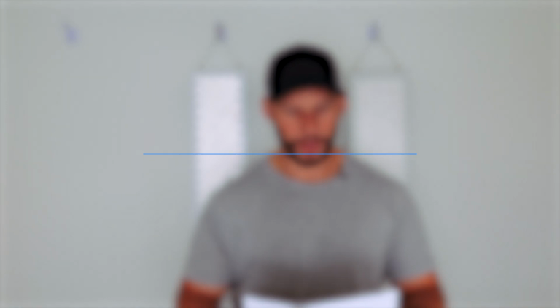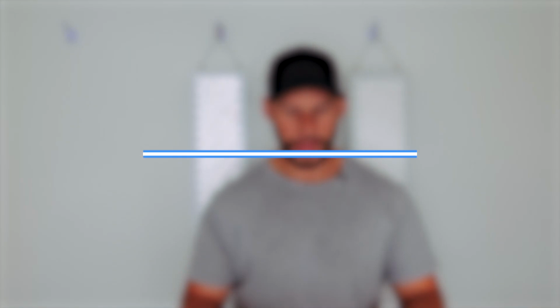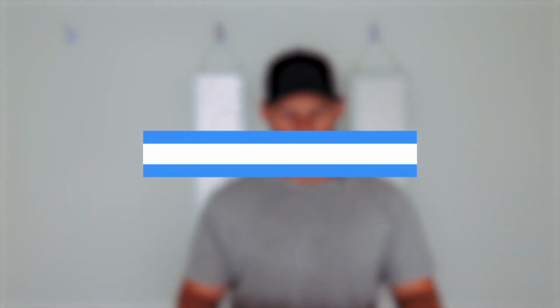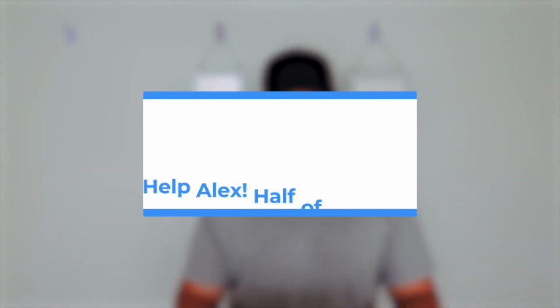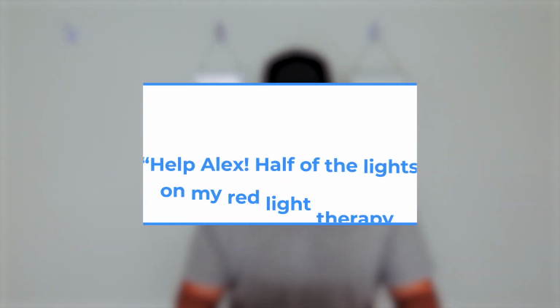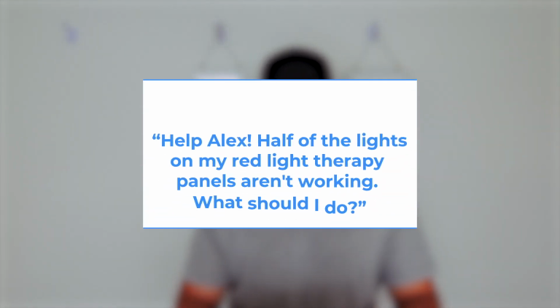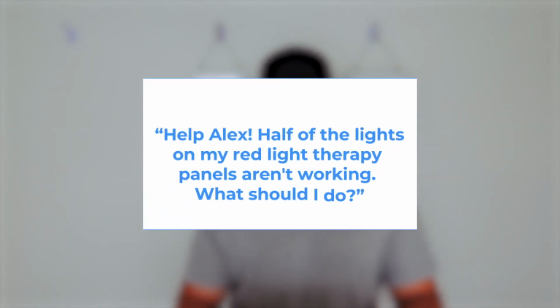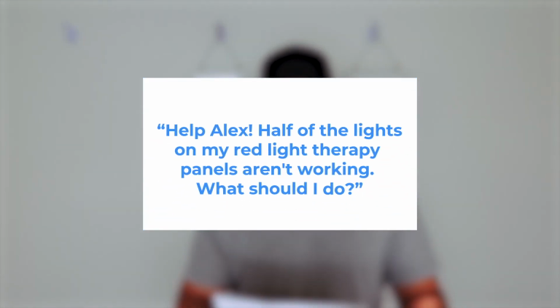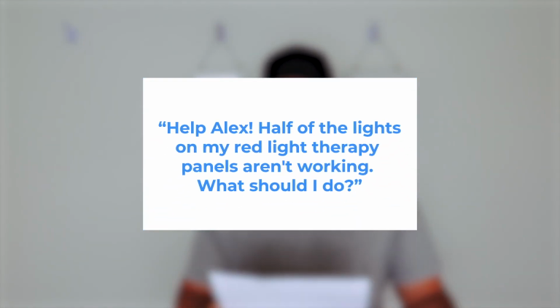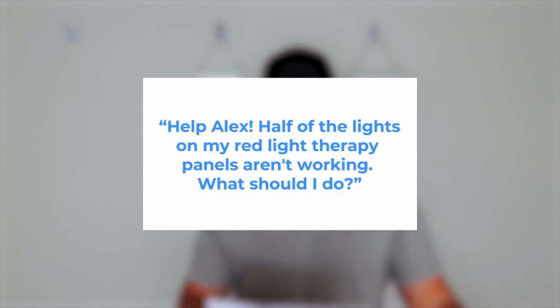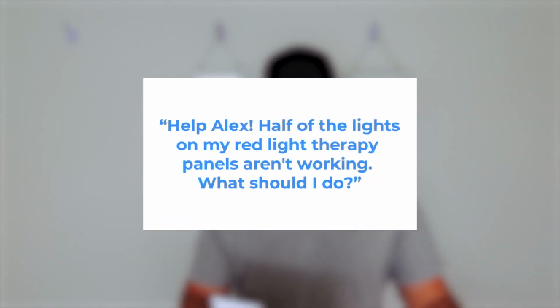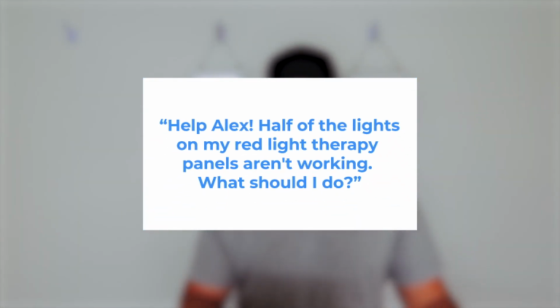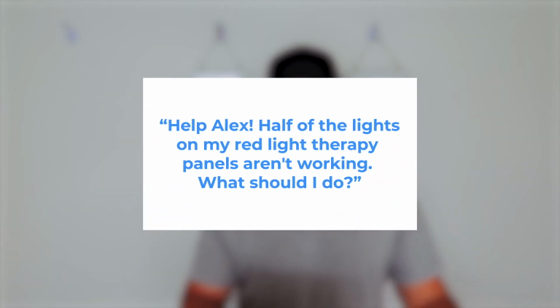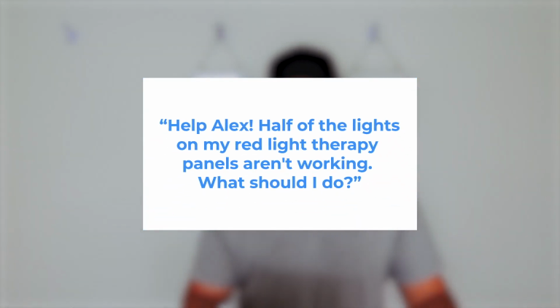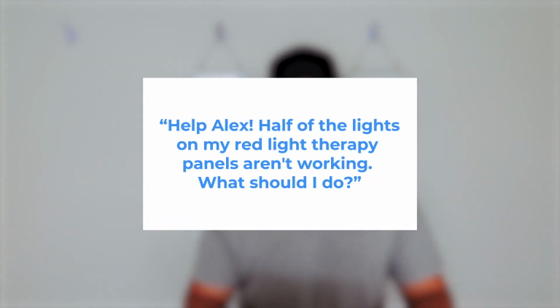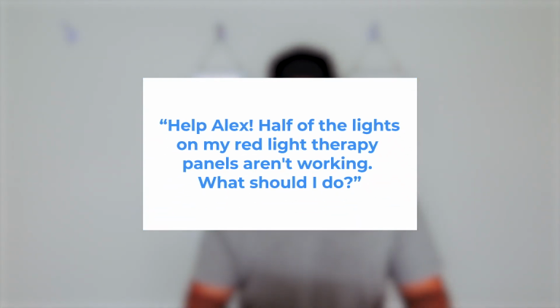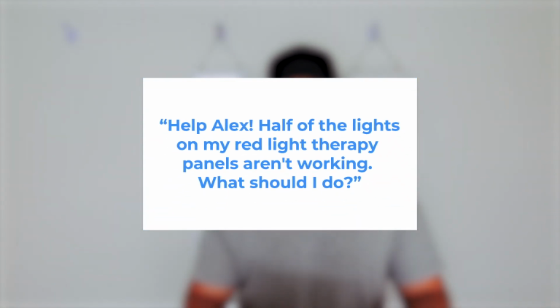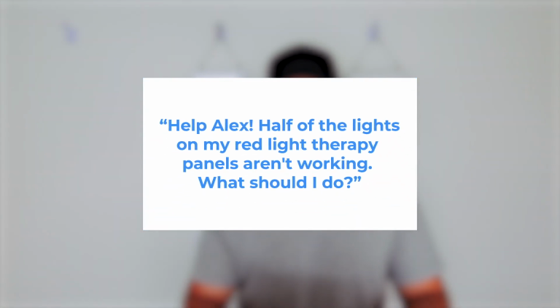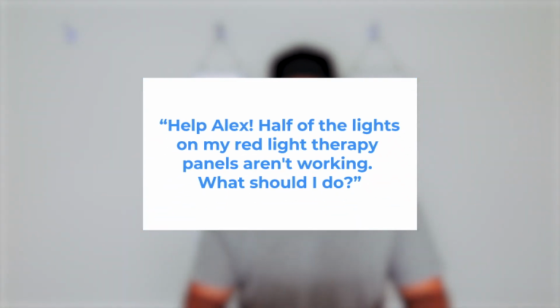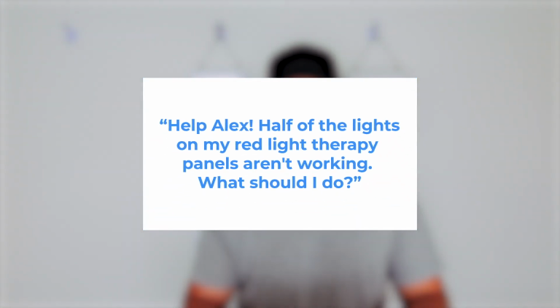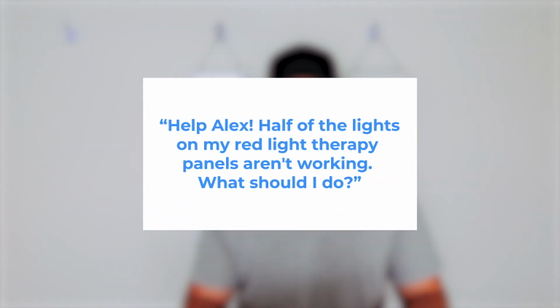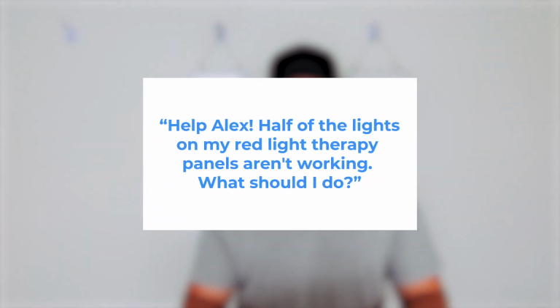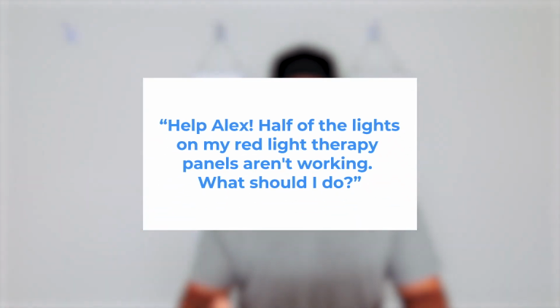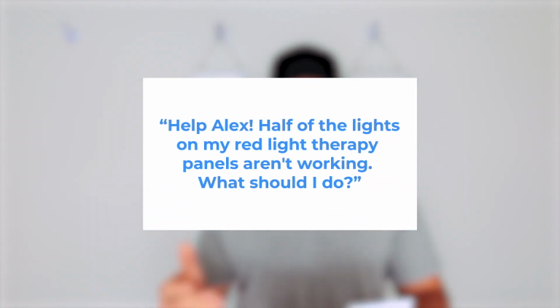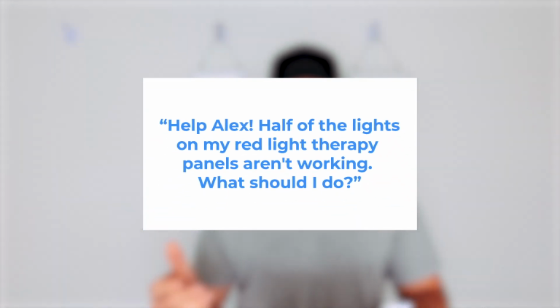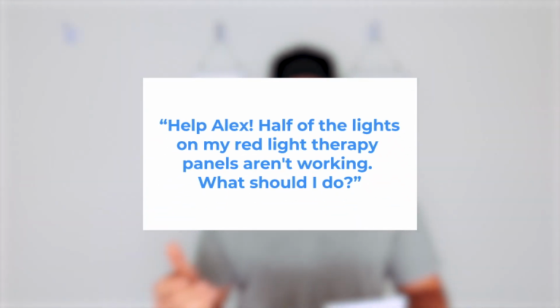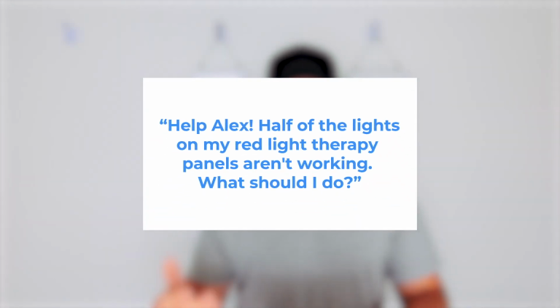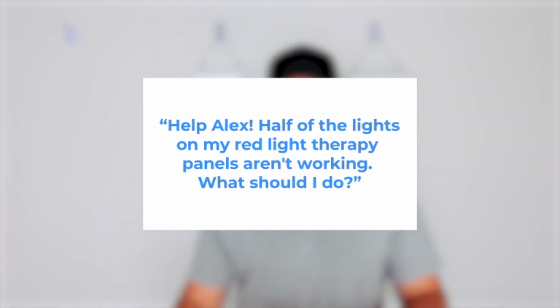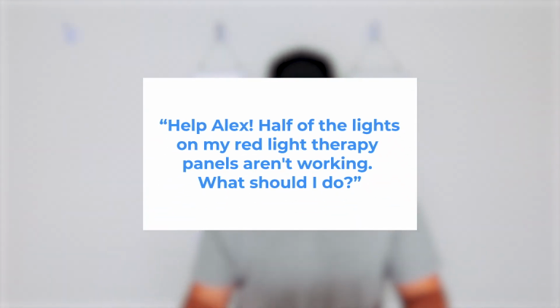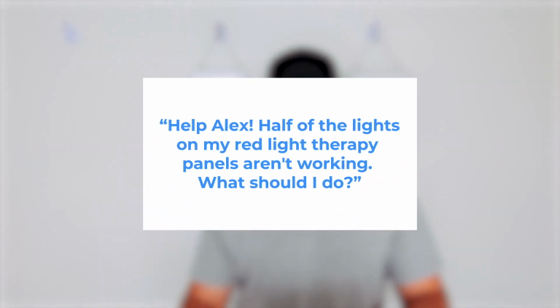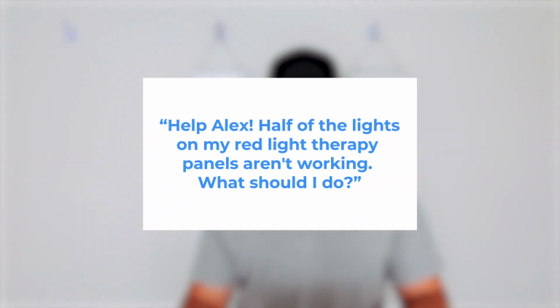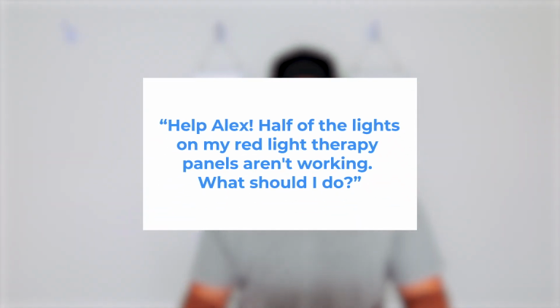Help Alex! Half of the lights on my red light therapy panel aren't working. What should I do?